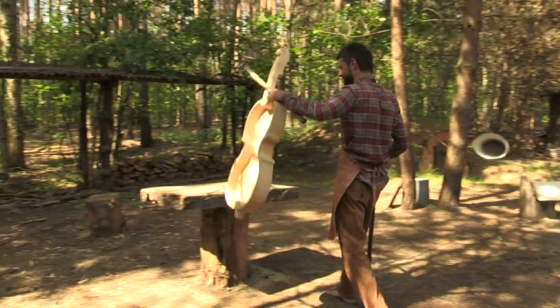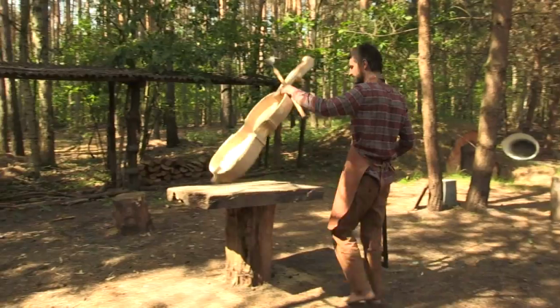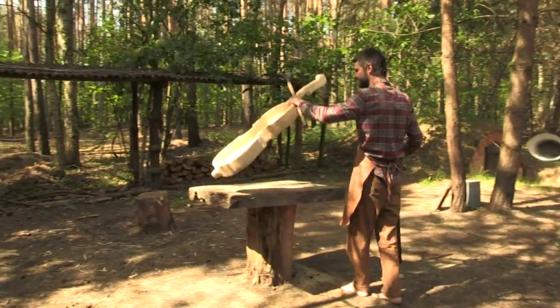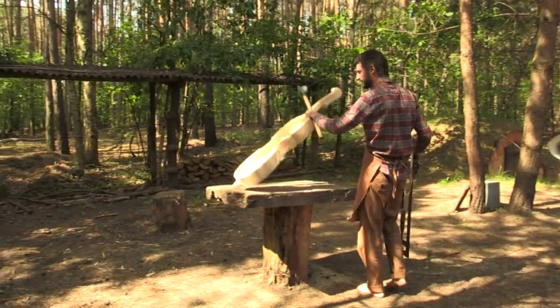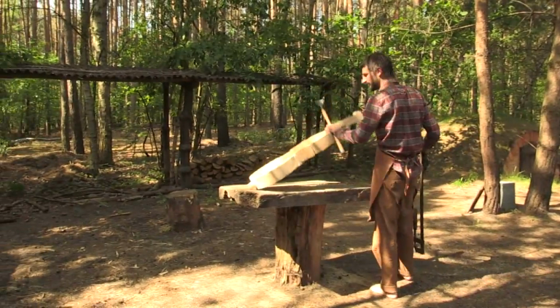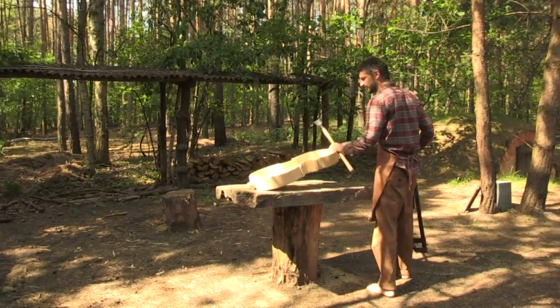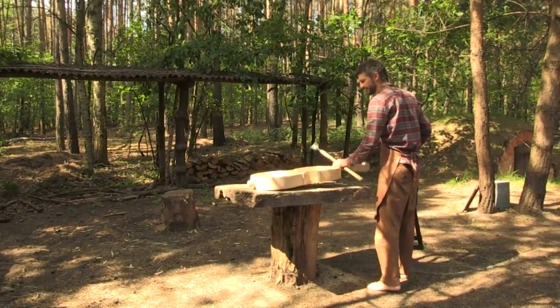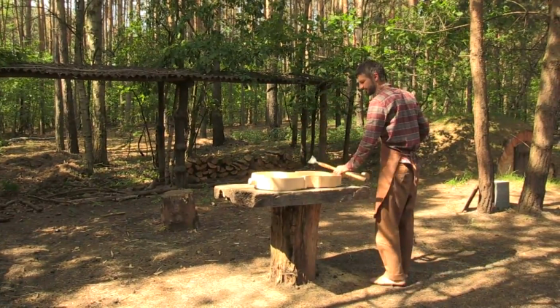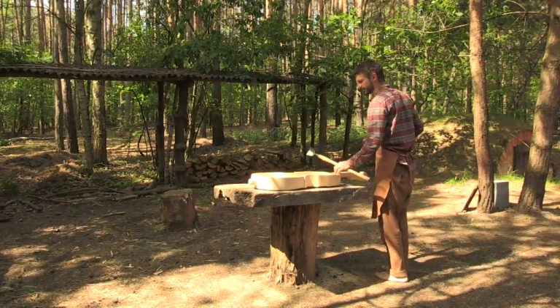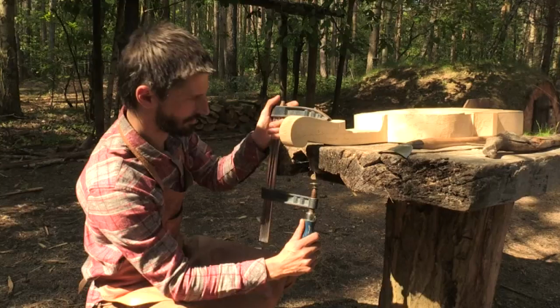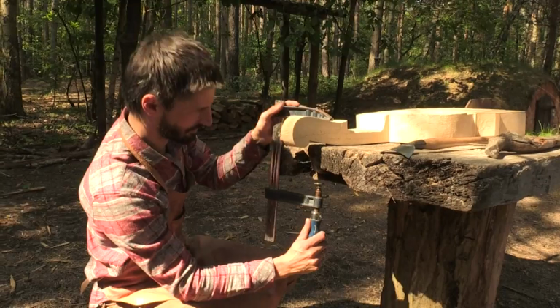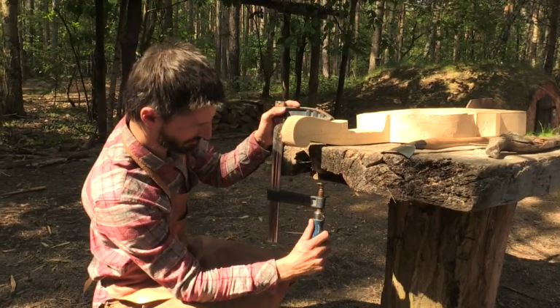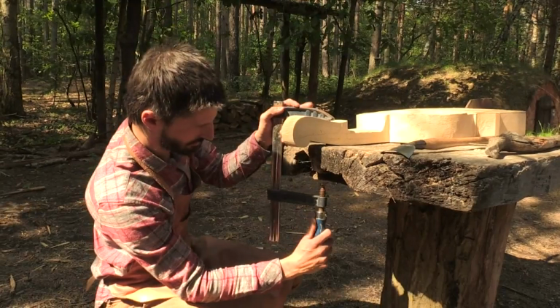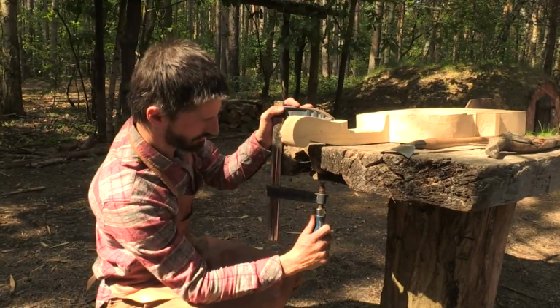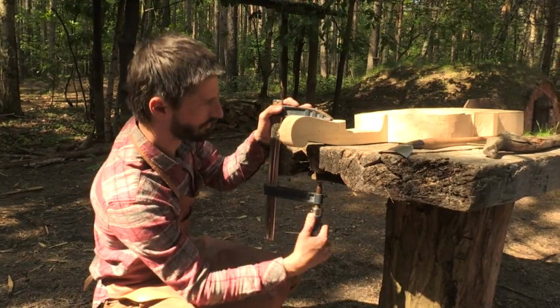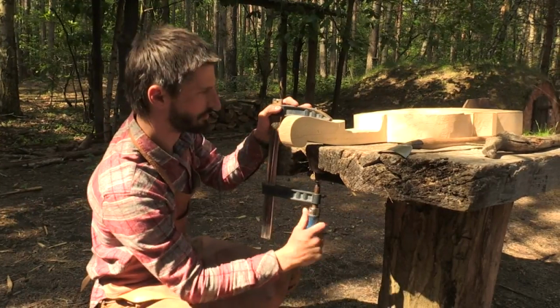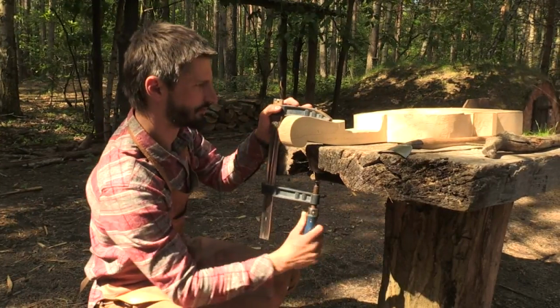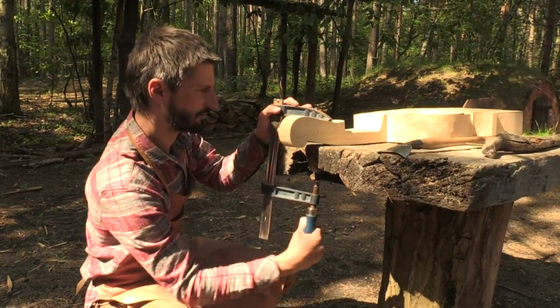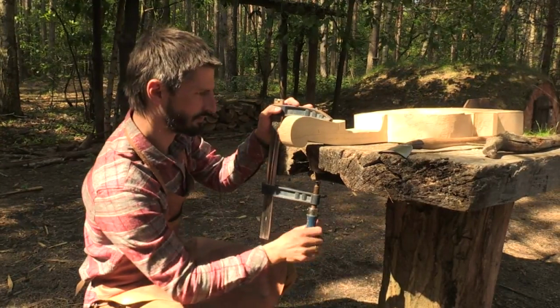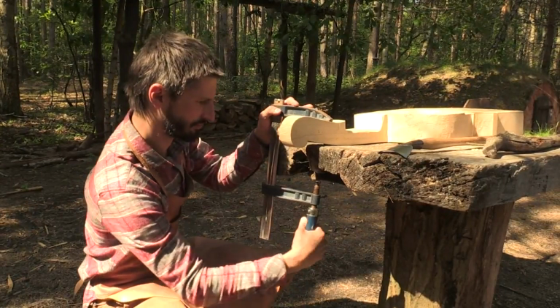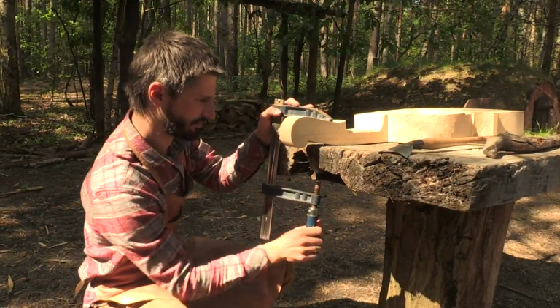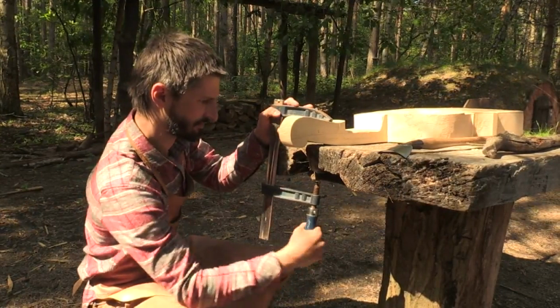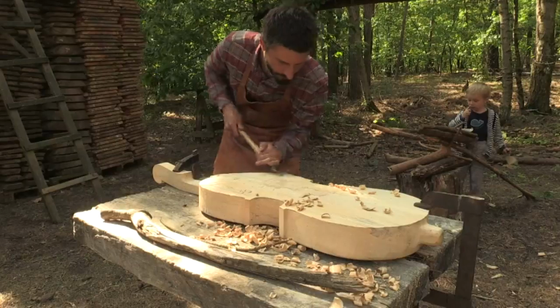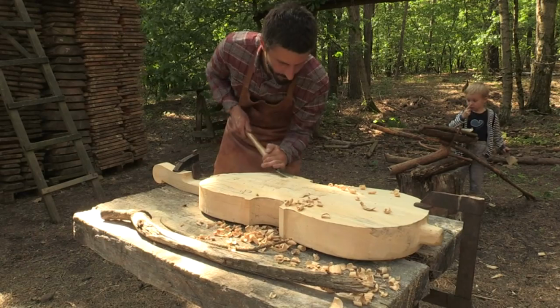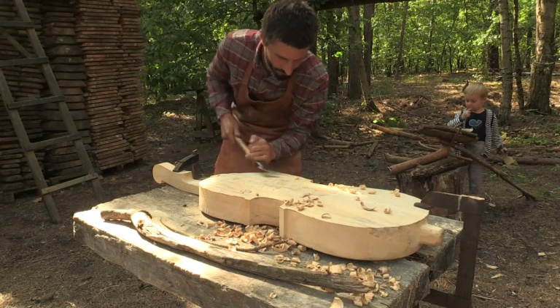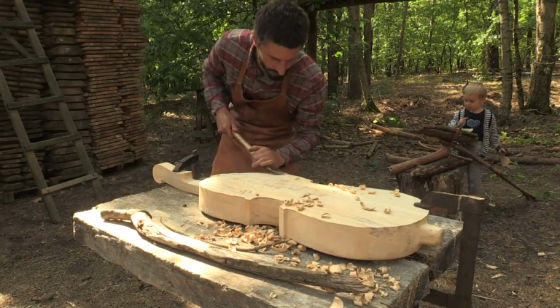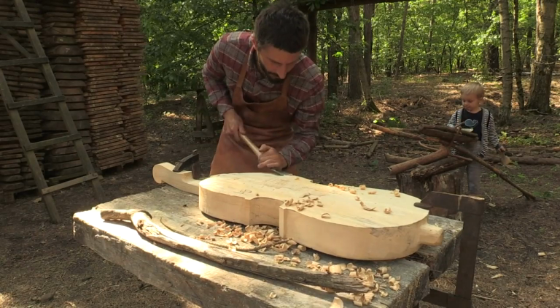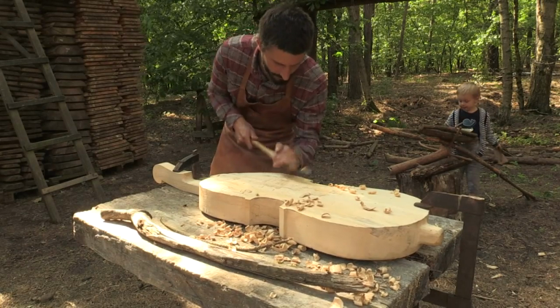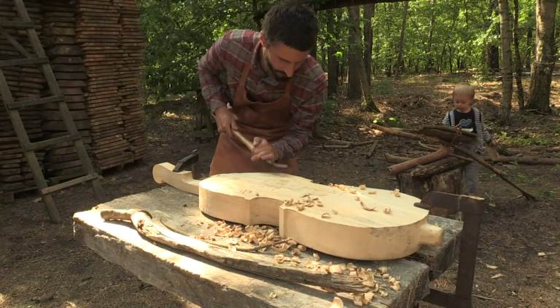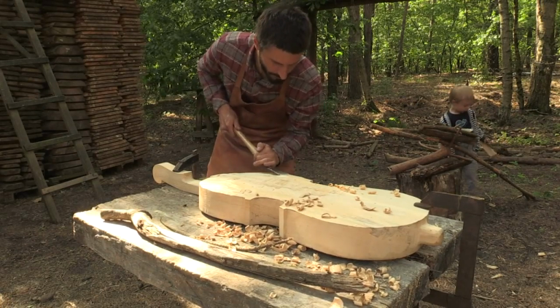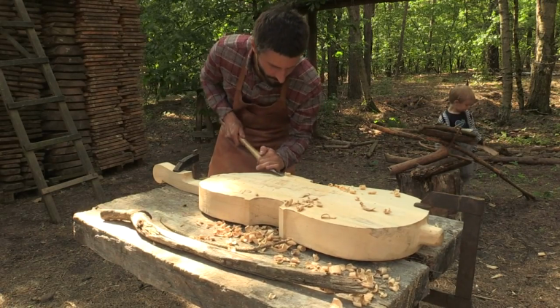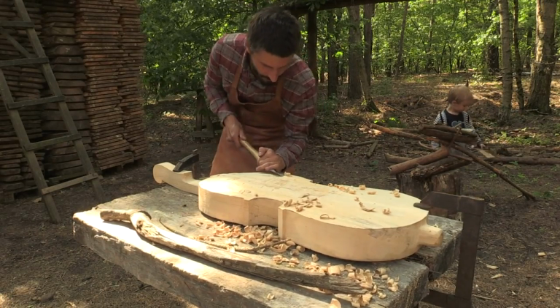After virtually disappearing, the Kalish bass is being brought back to life thanks to Polish musician and instrument maker Mateusz Raszewski.